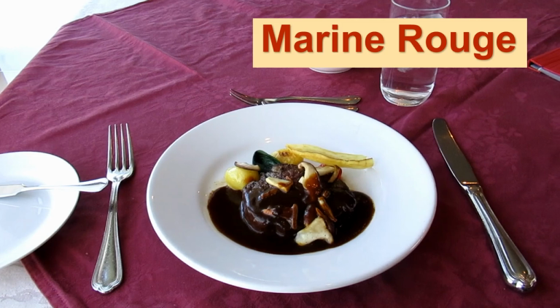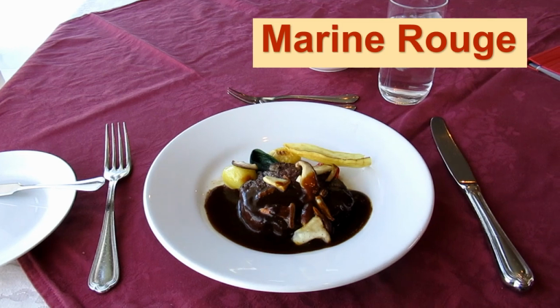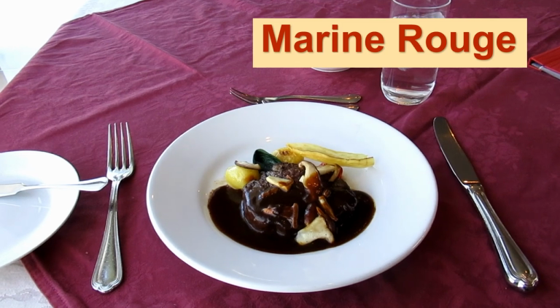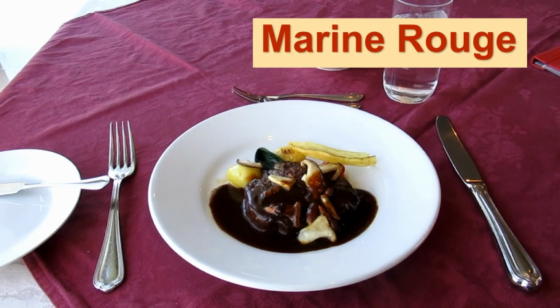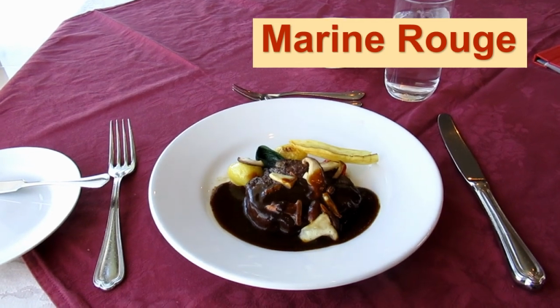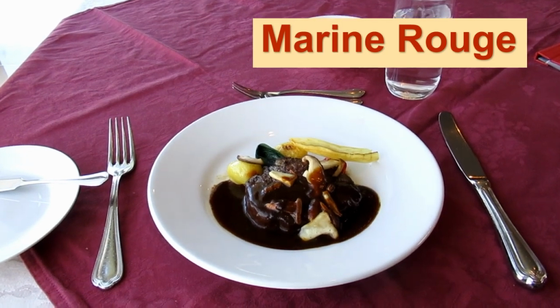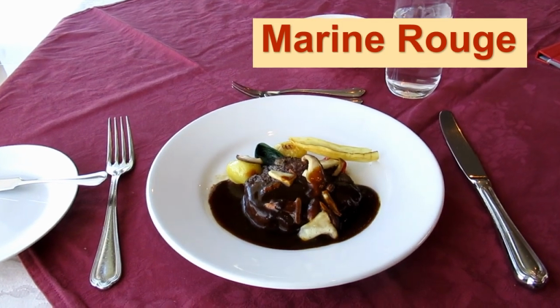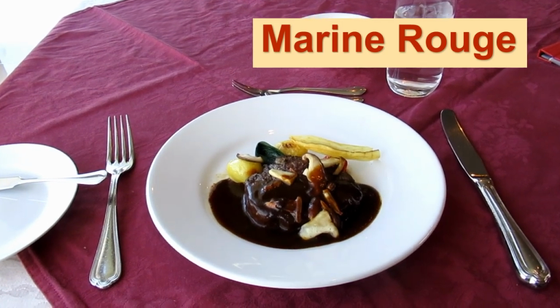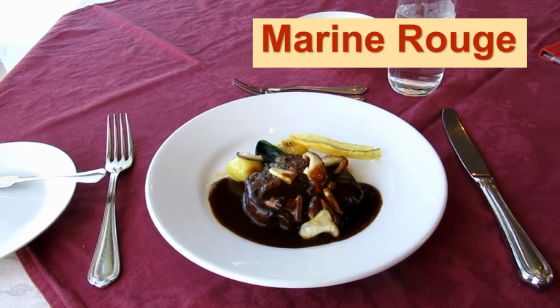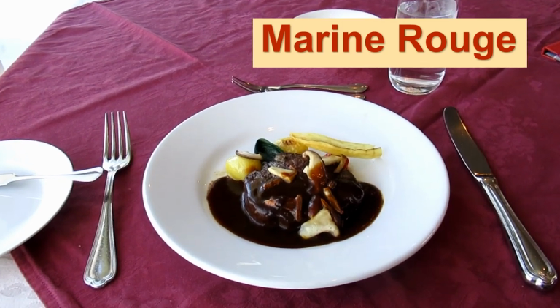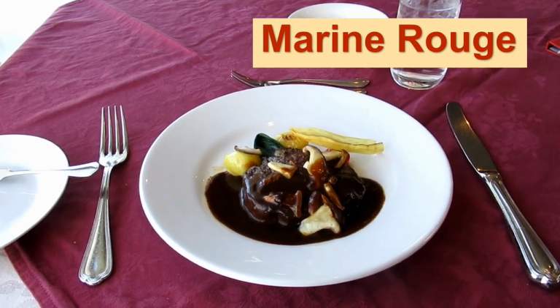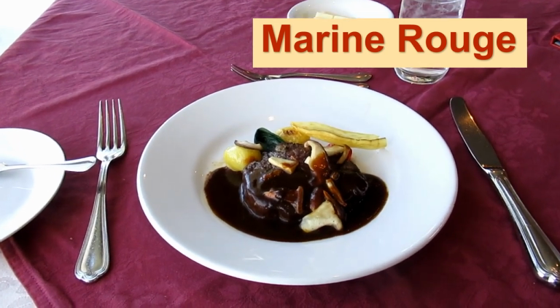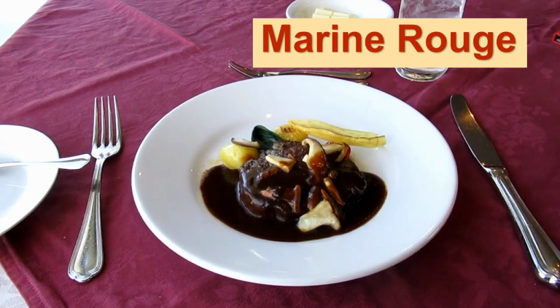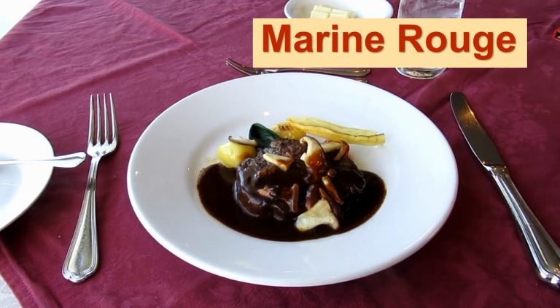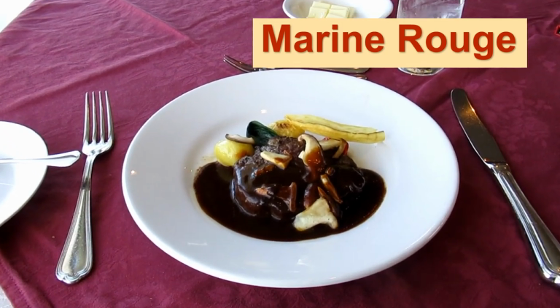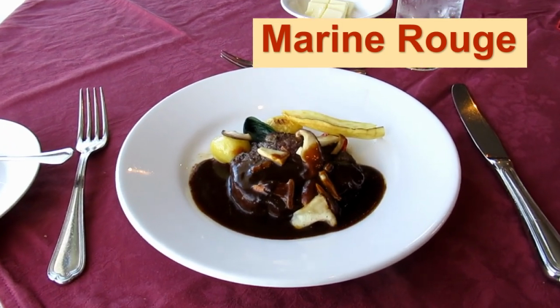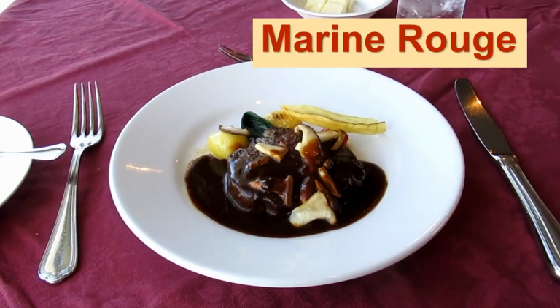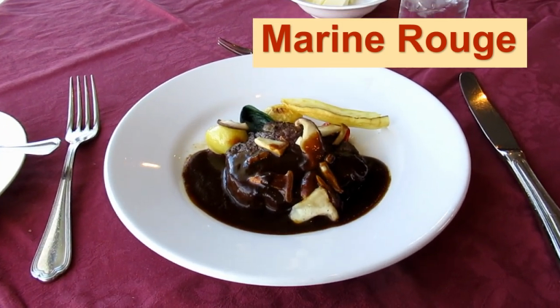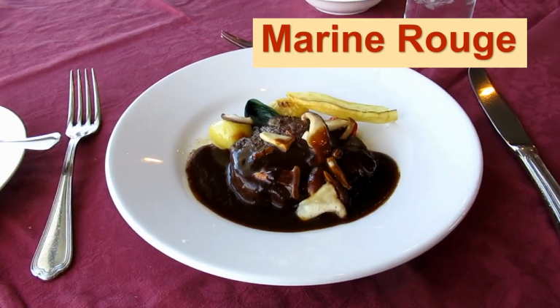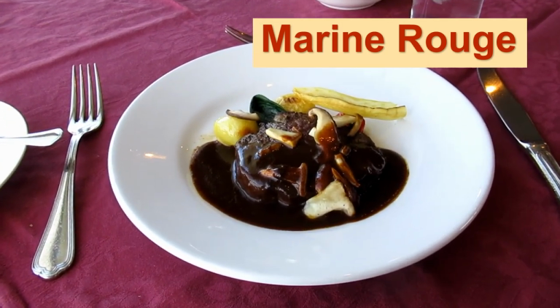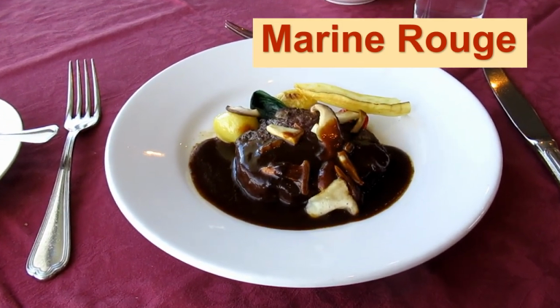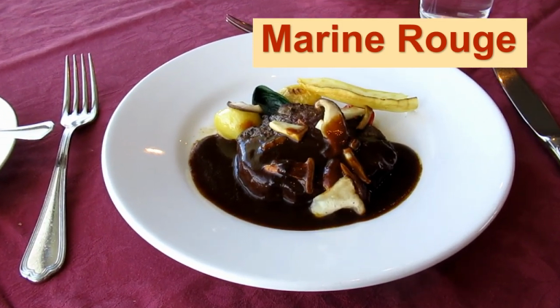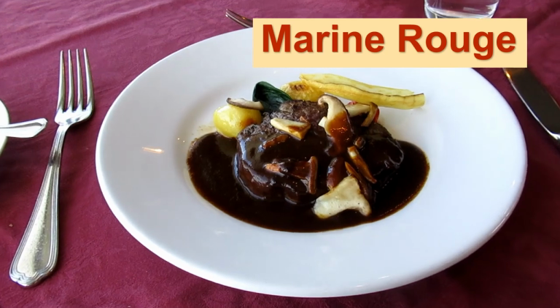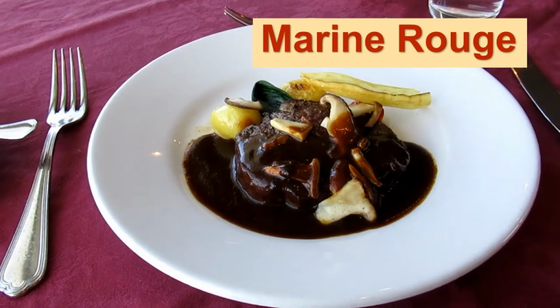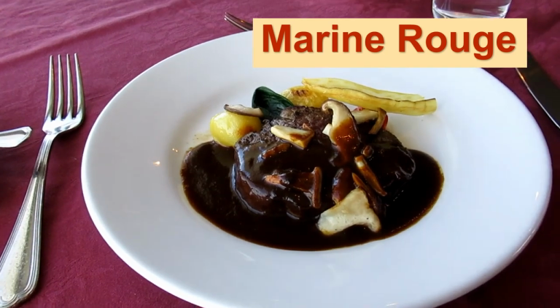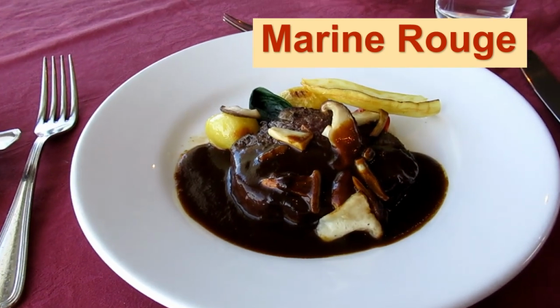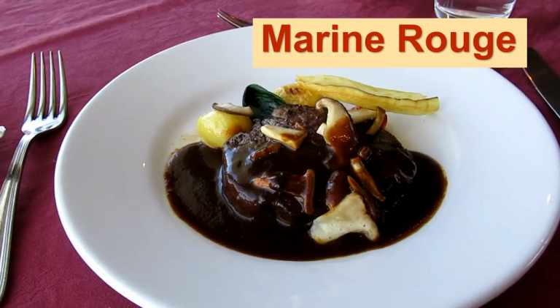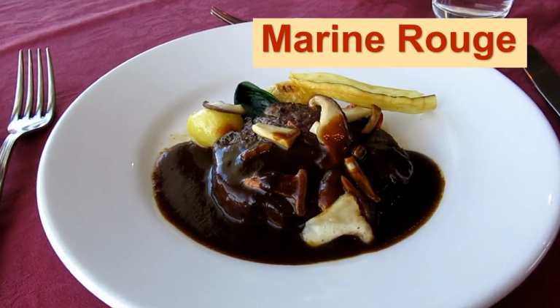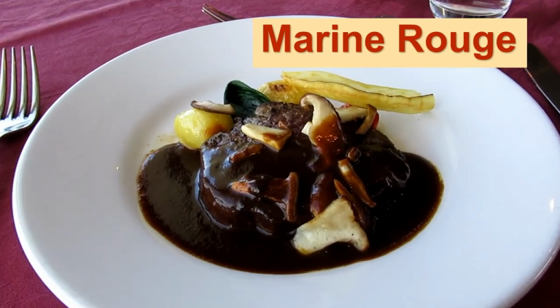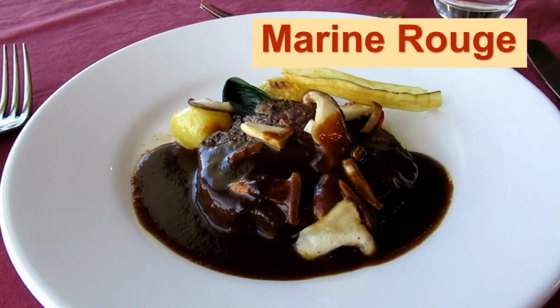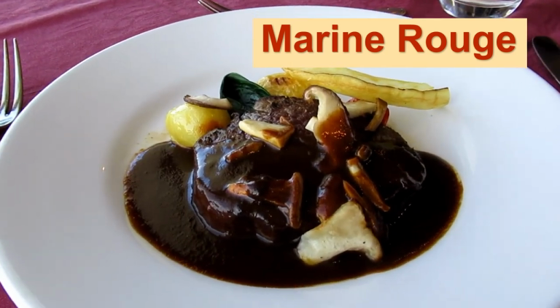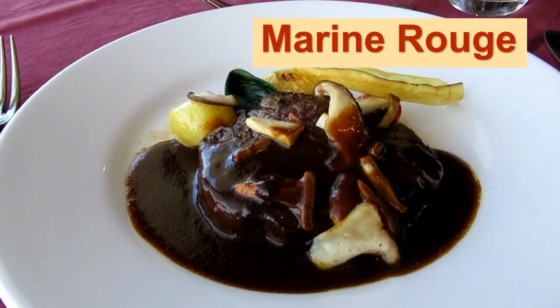At Marine Rouge, you can choose between fish or meat for the main dish. This is beef fillet. It is very tender.